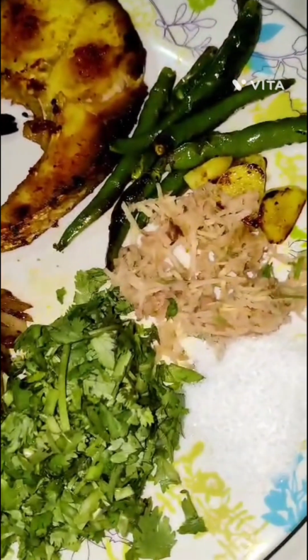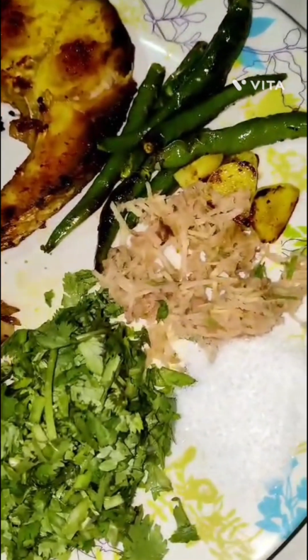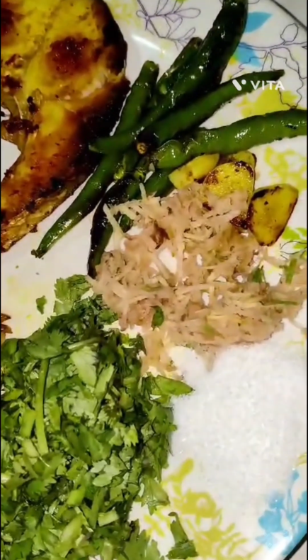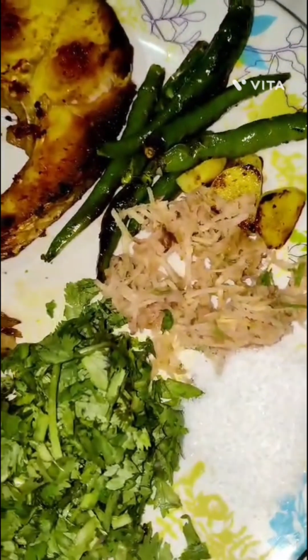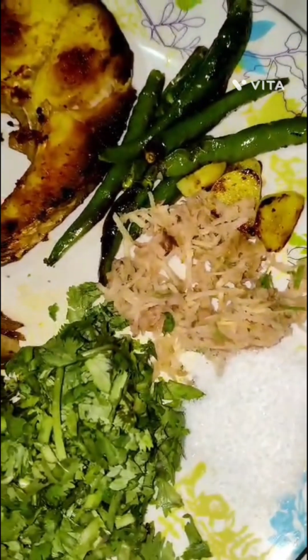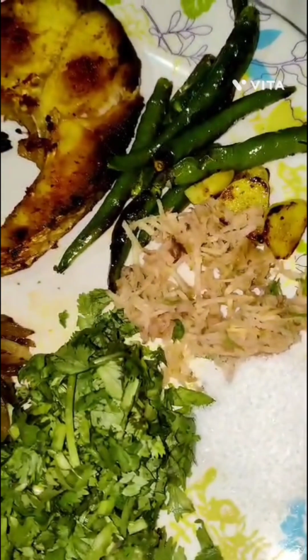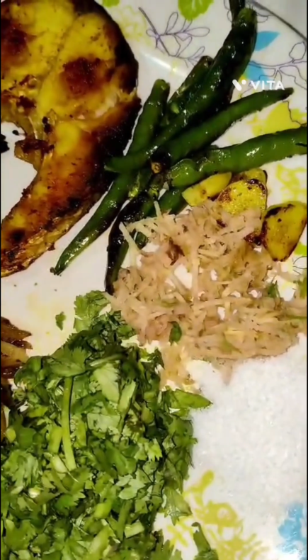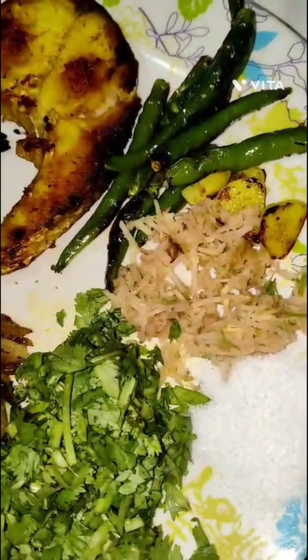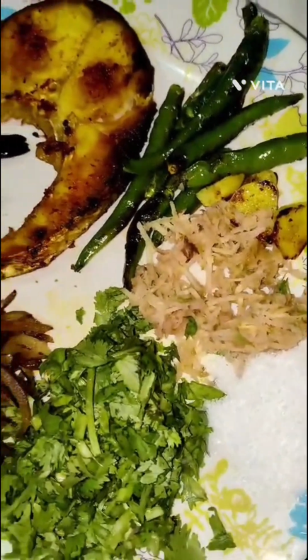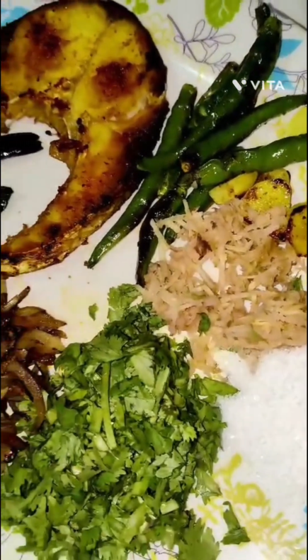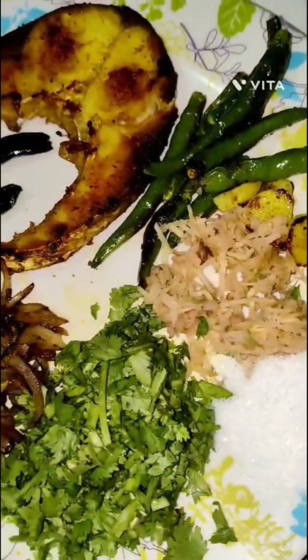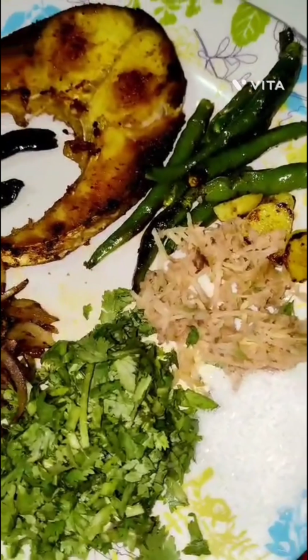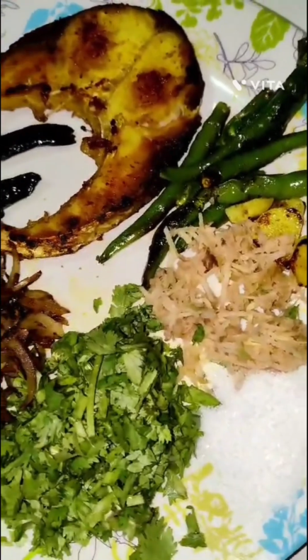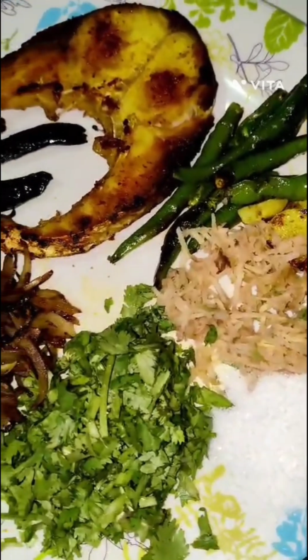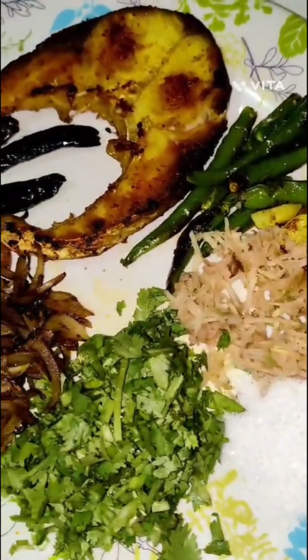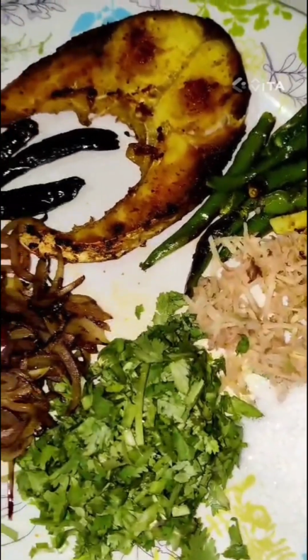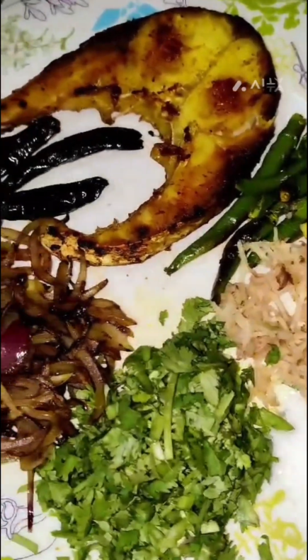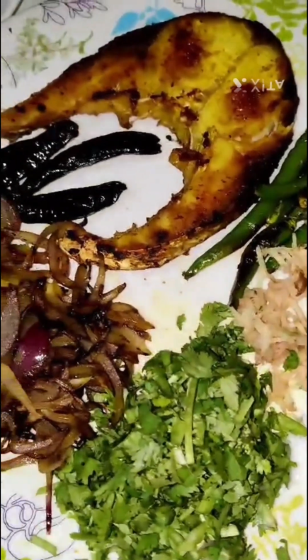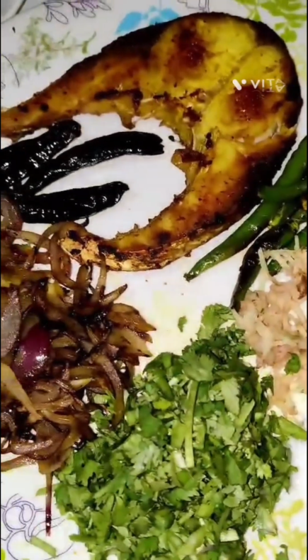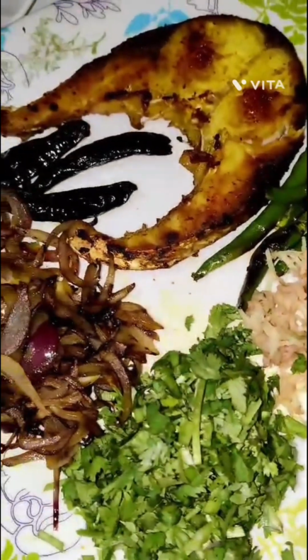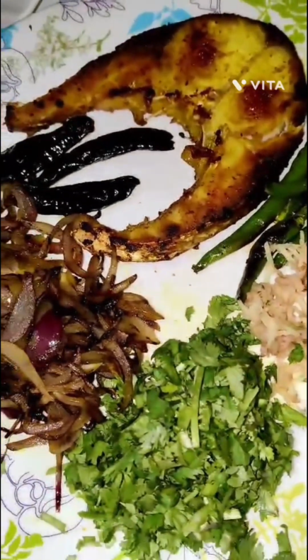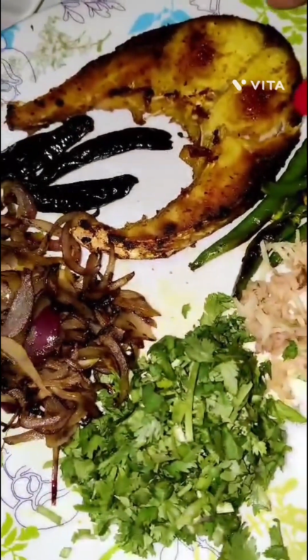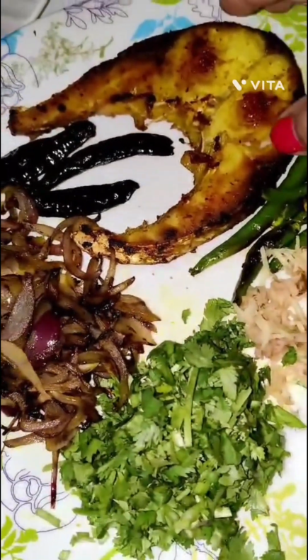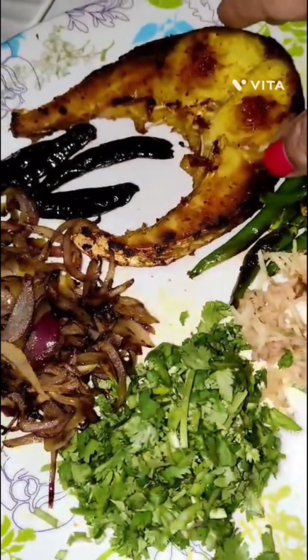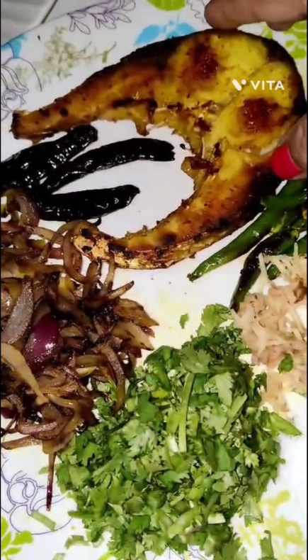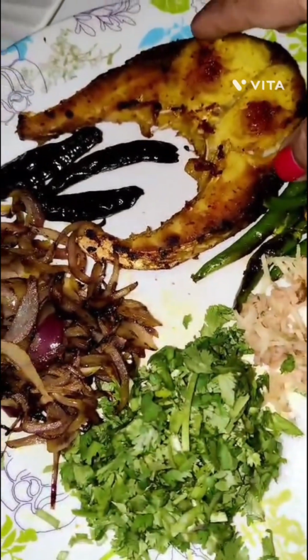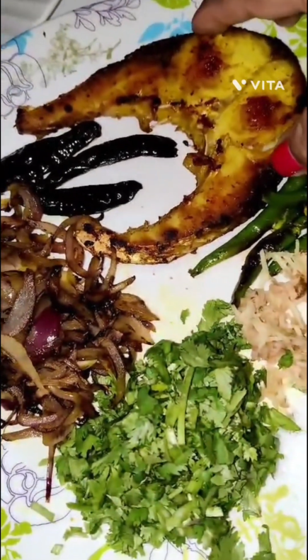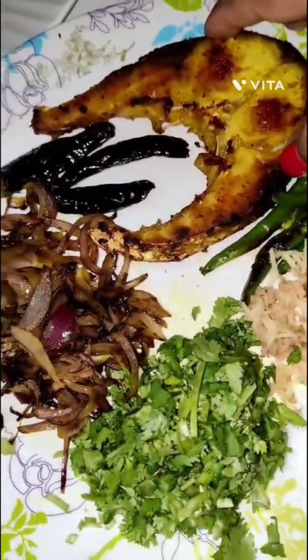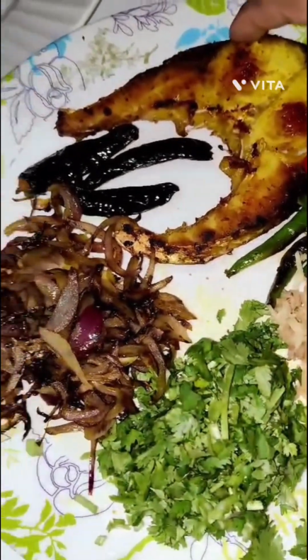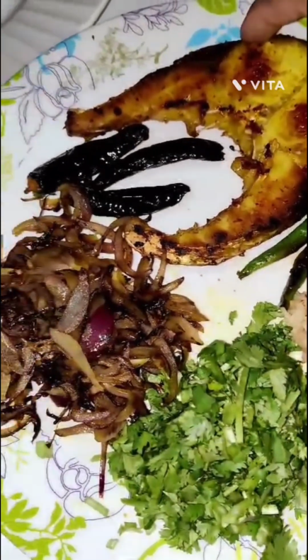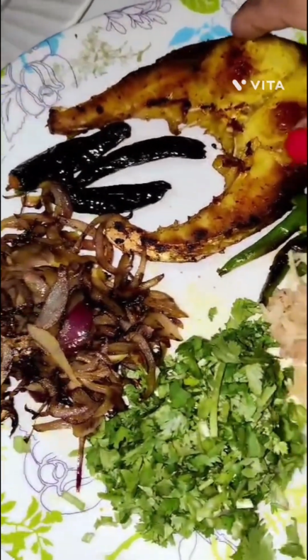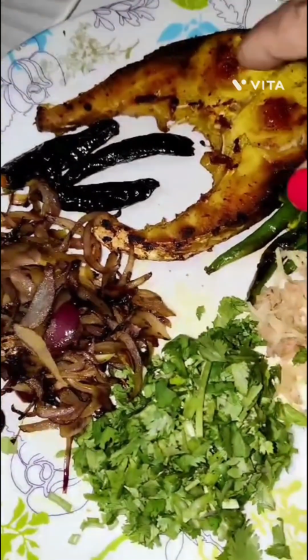Hello friends! Welcome back to my kitchen! Today it's a dish called Masor Pidika.